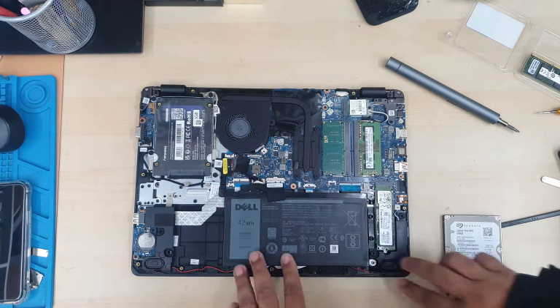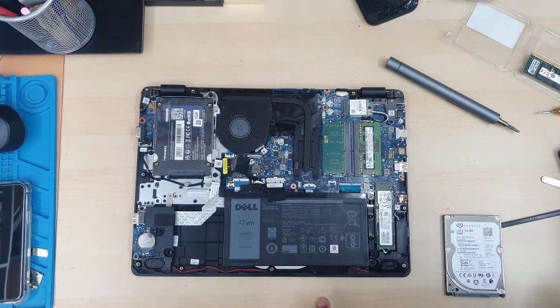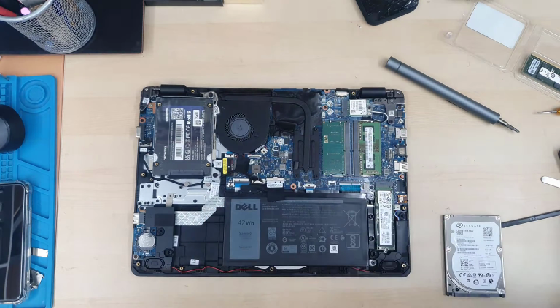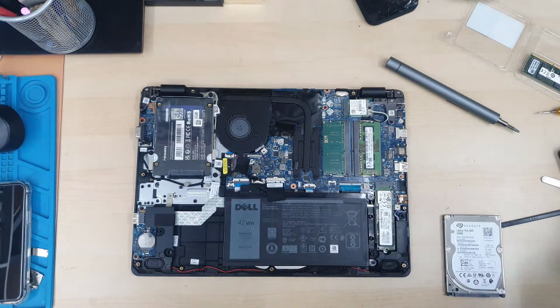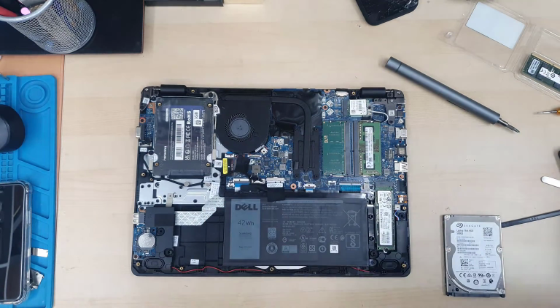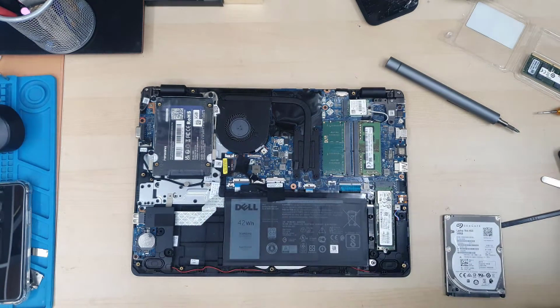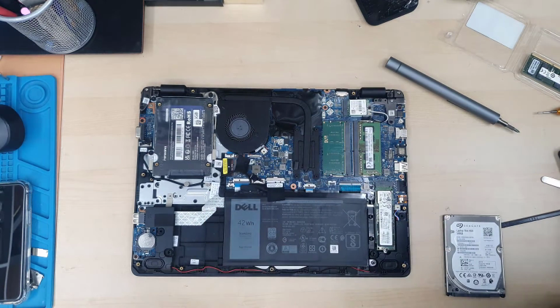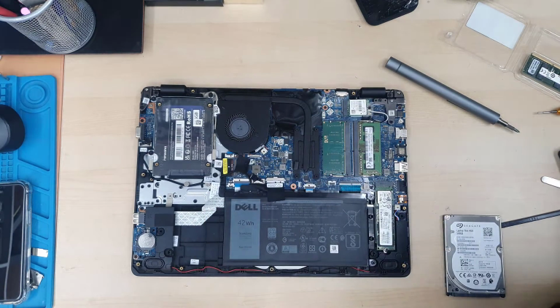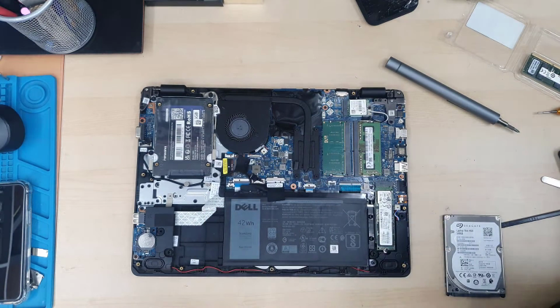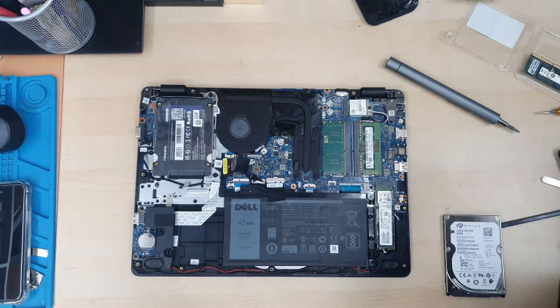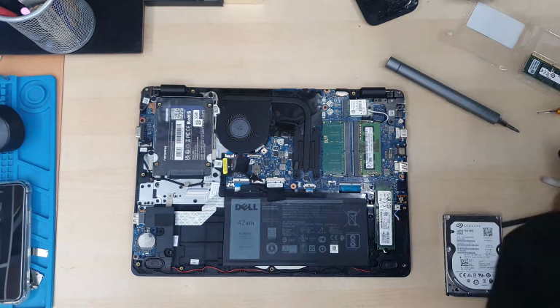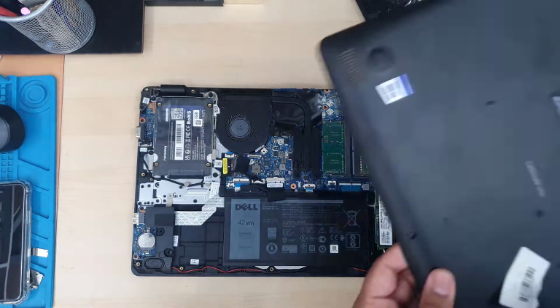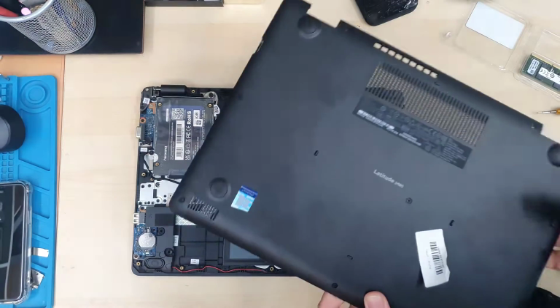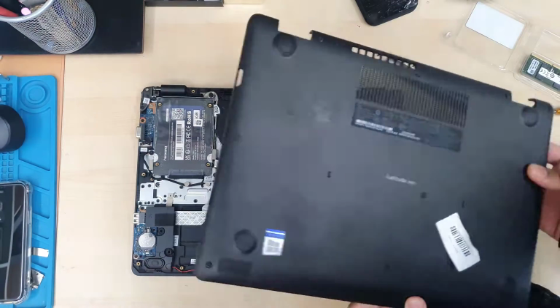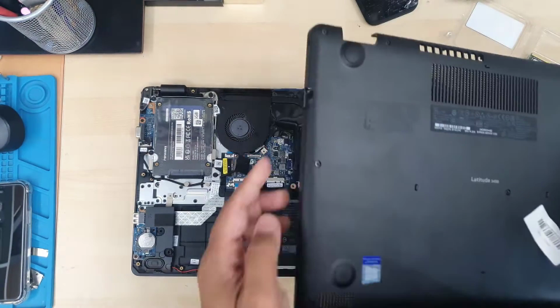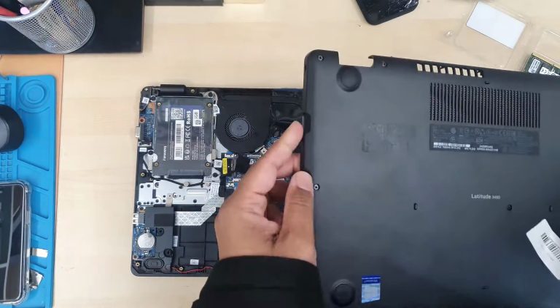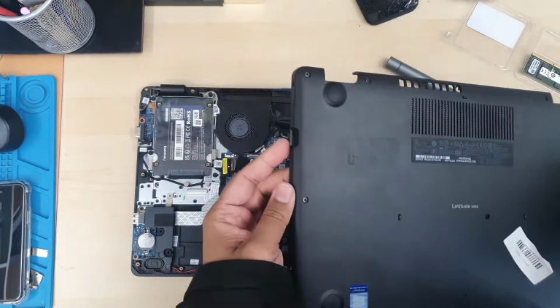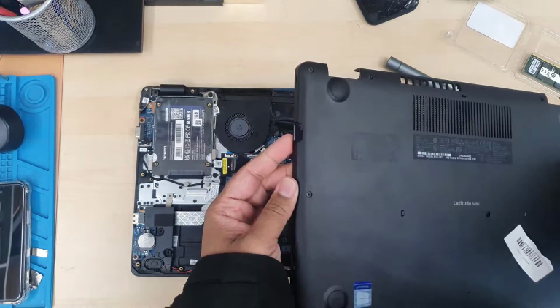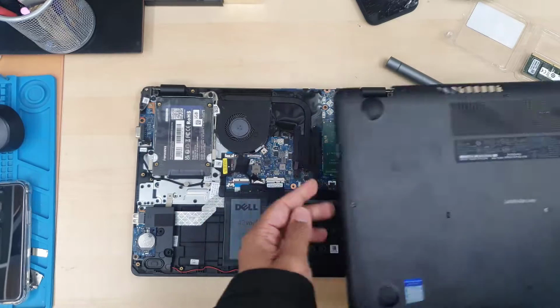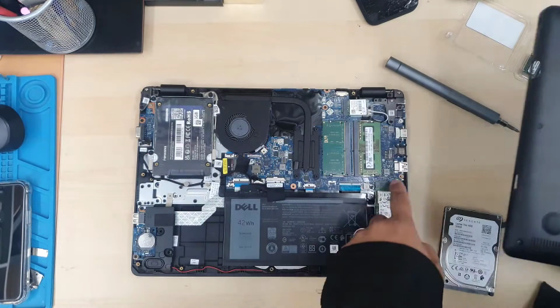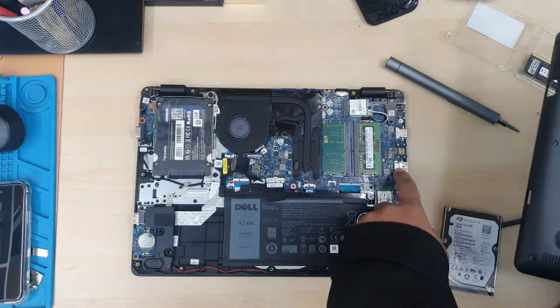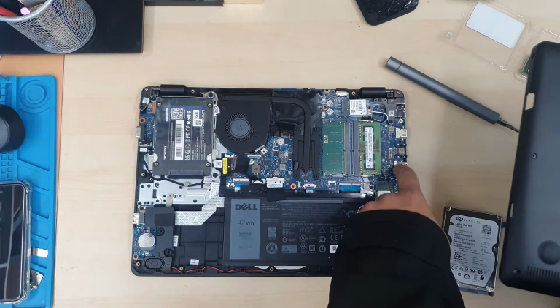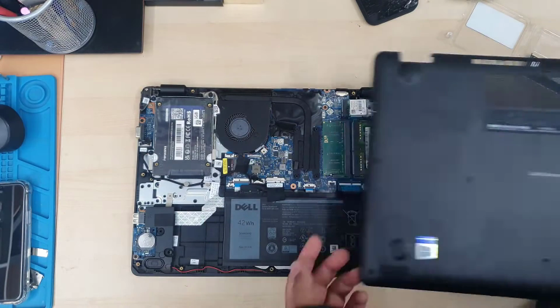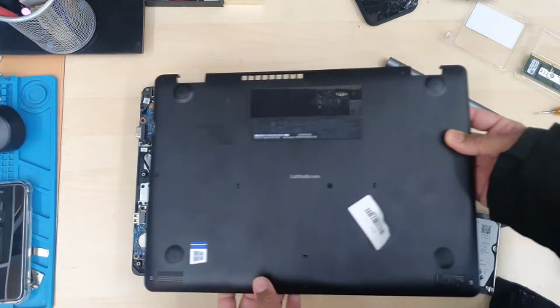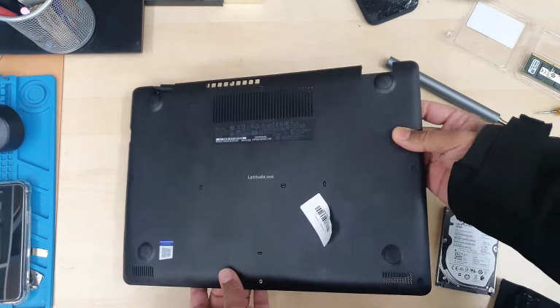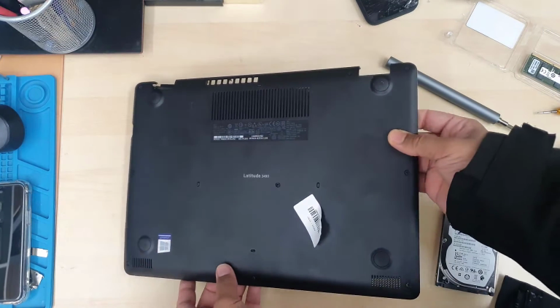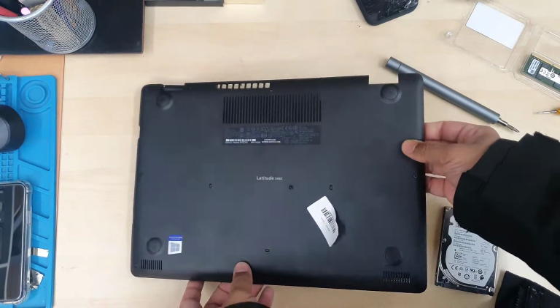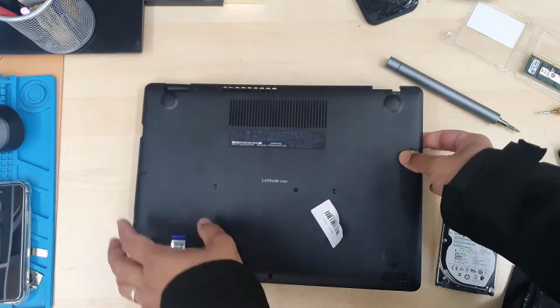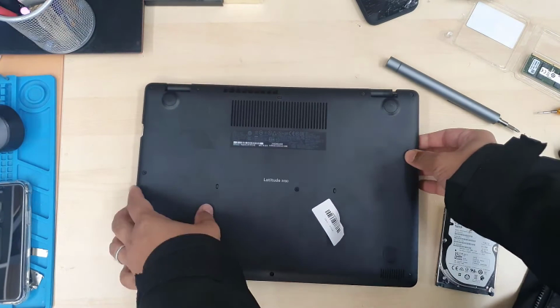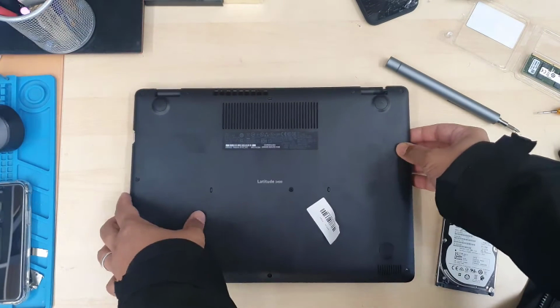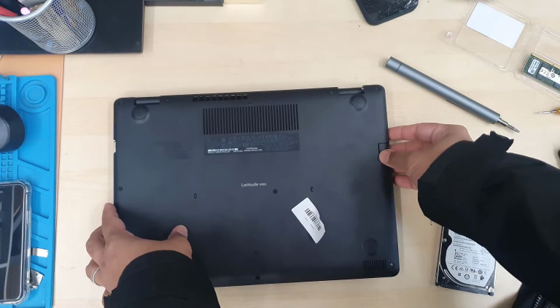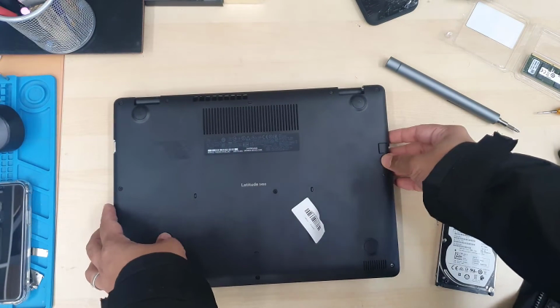Finally we're going to close the back cover and tighten all the screws securely.